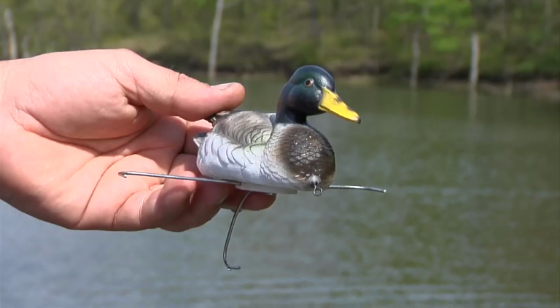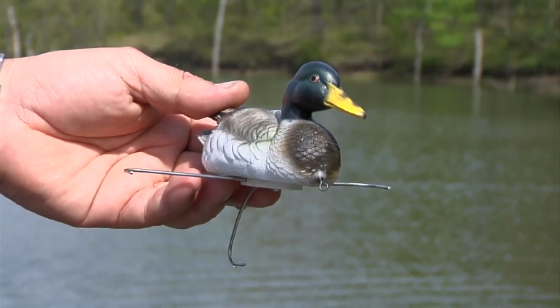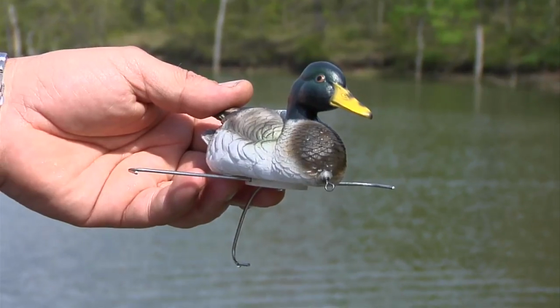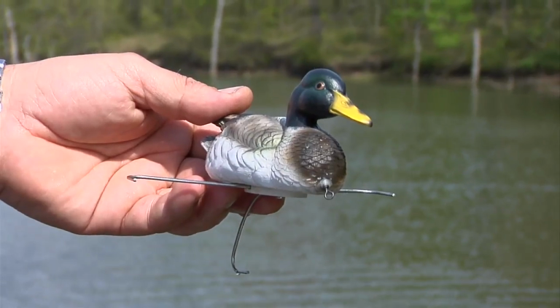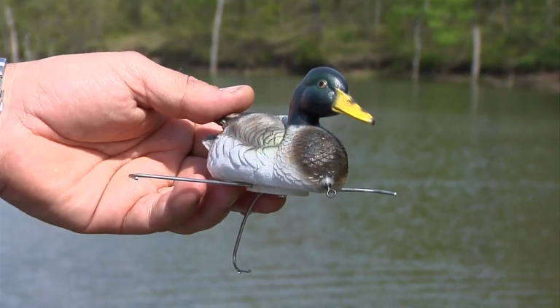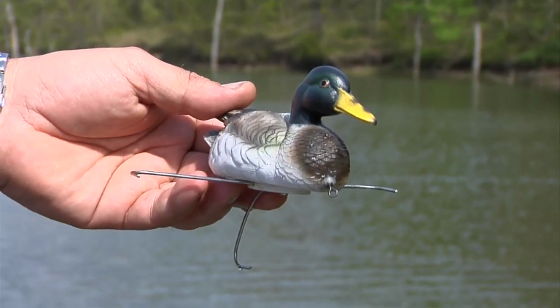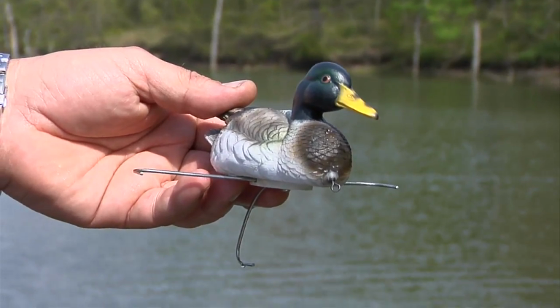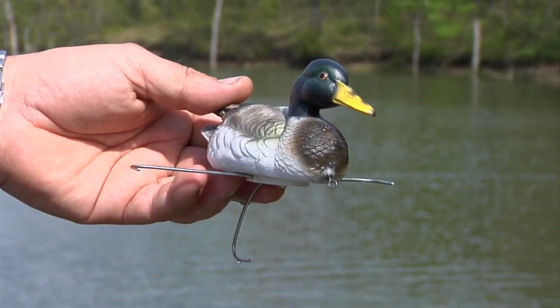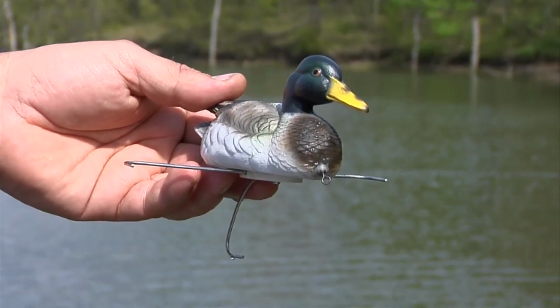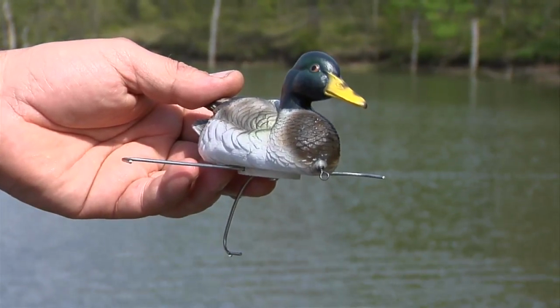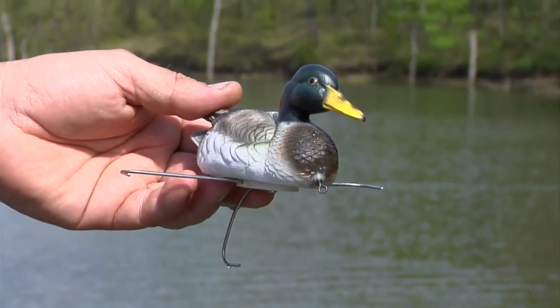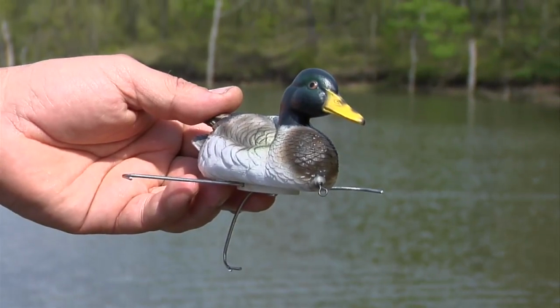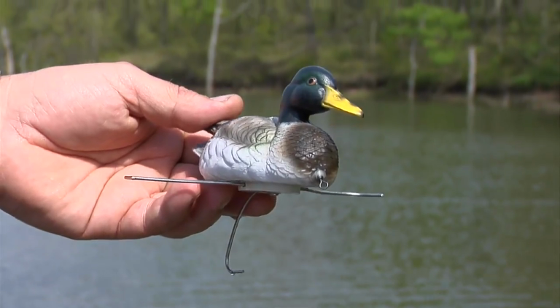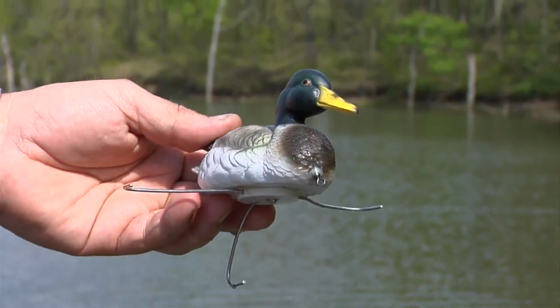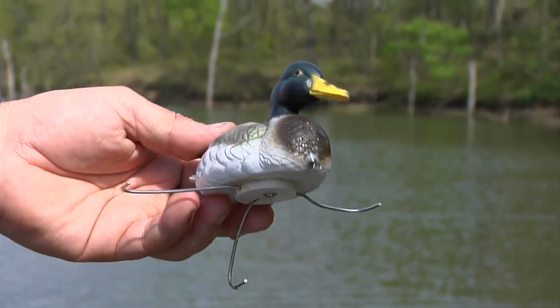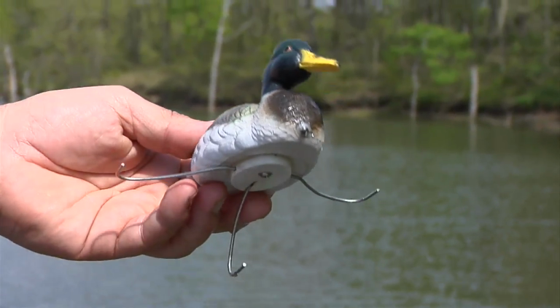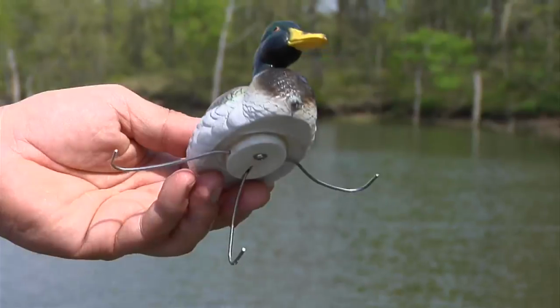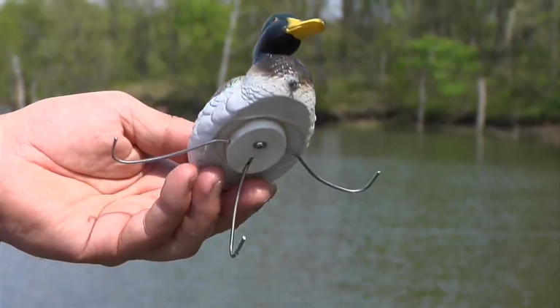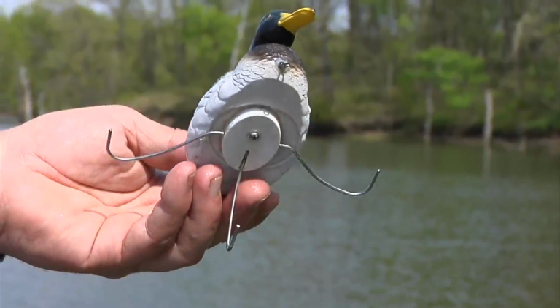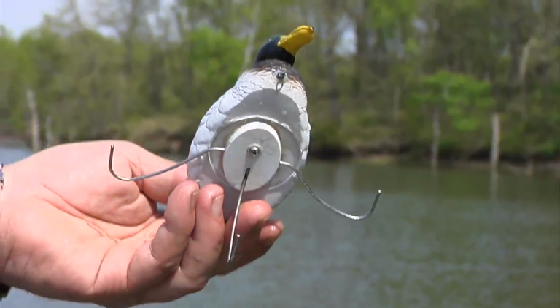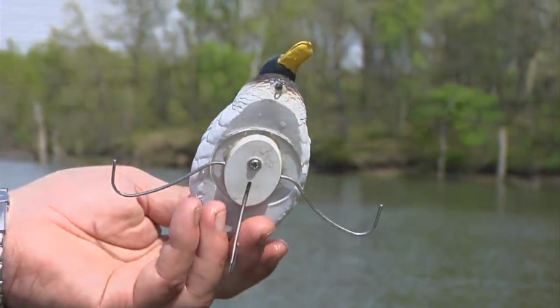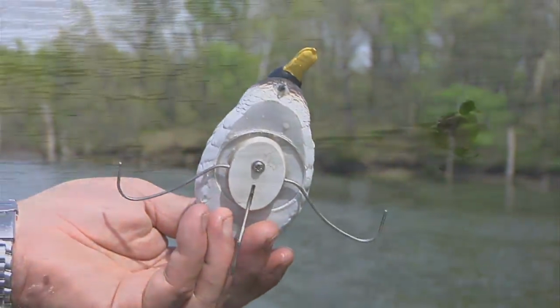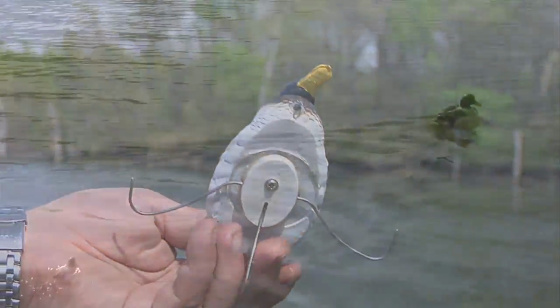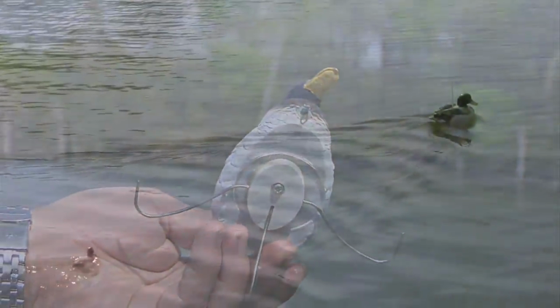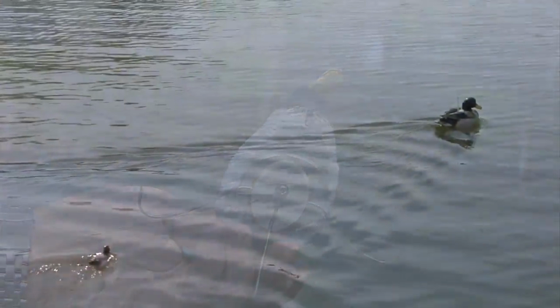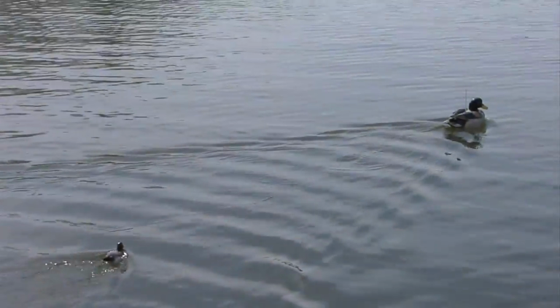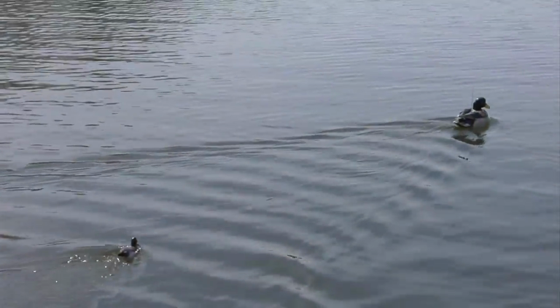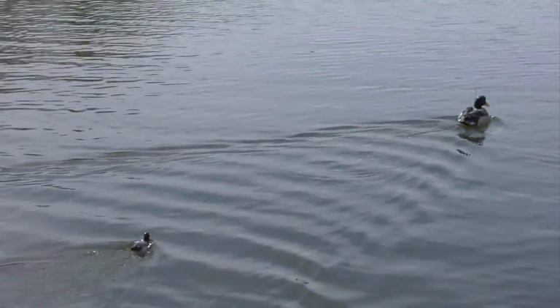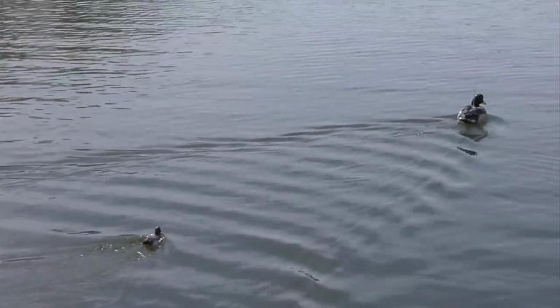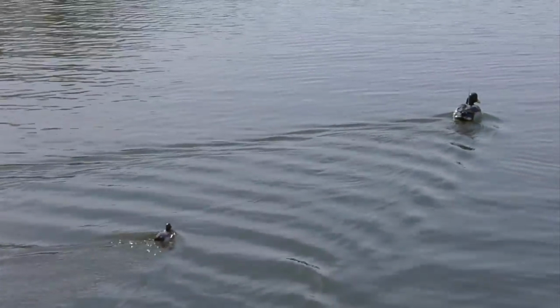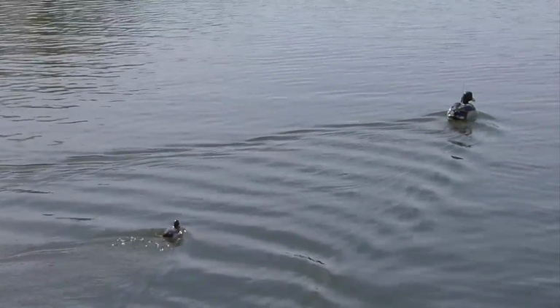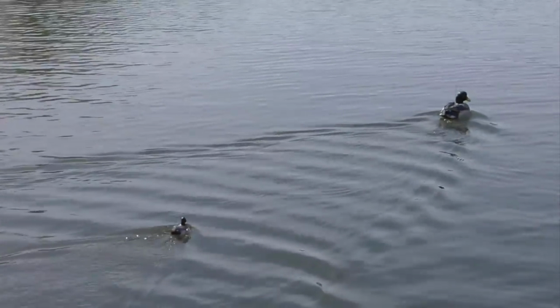When it's time to retrieve downed birds, the gaff is incorporated into a realistic duckling that follows behind.